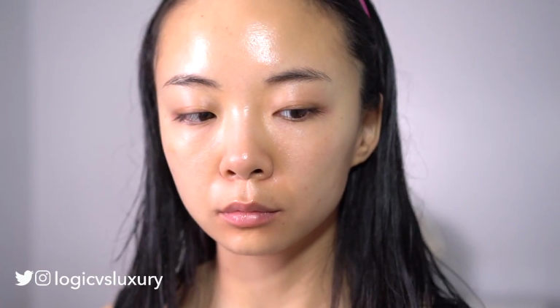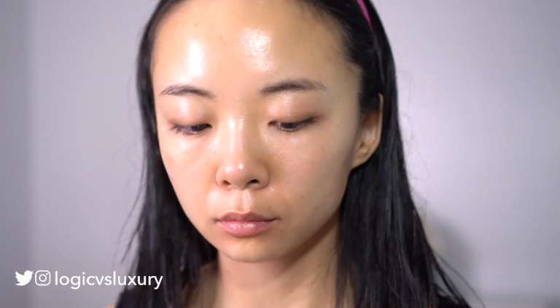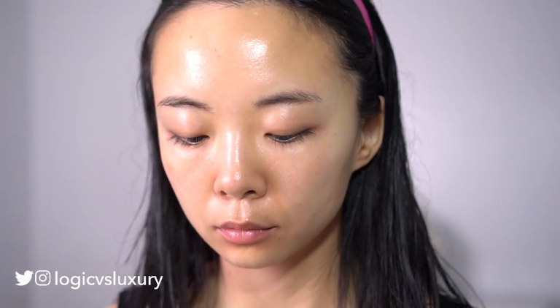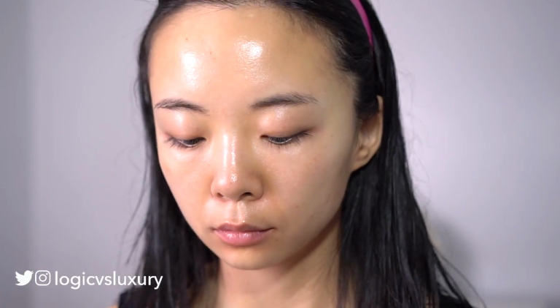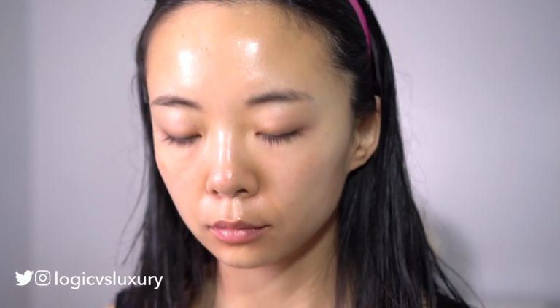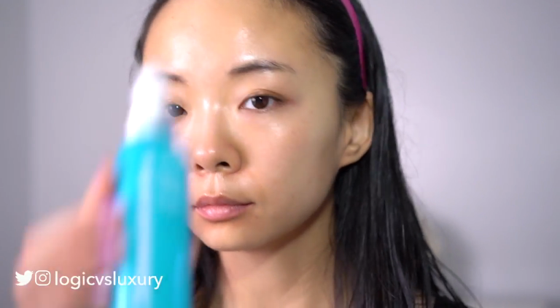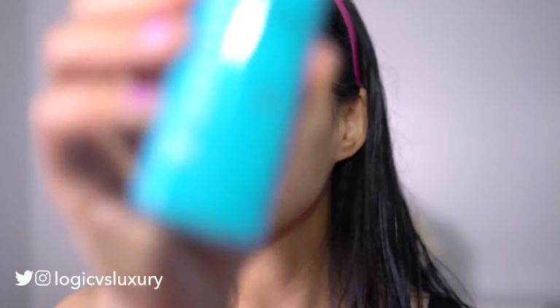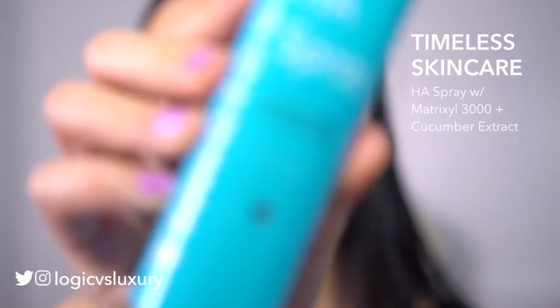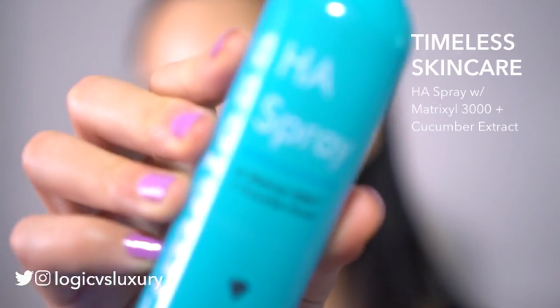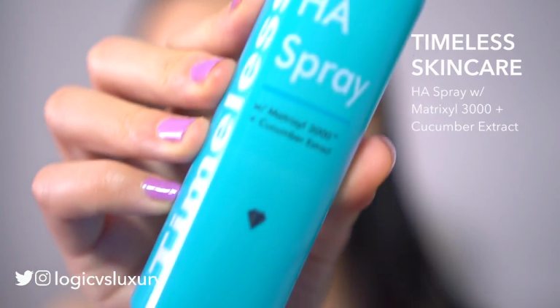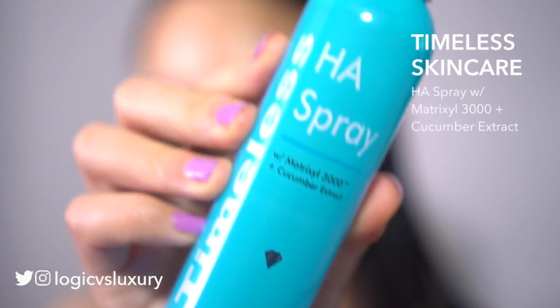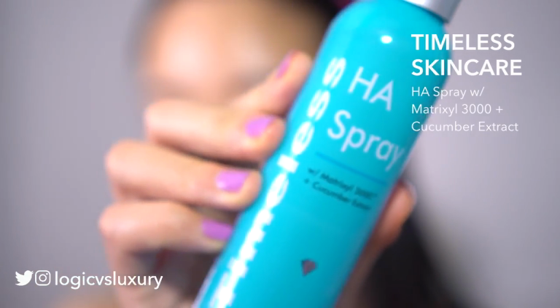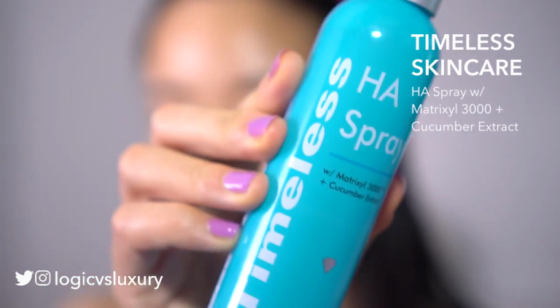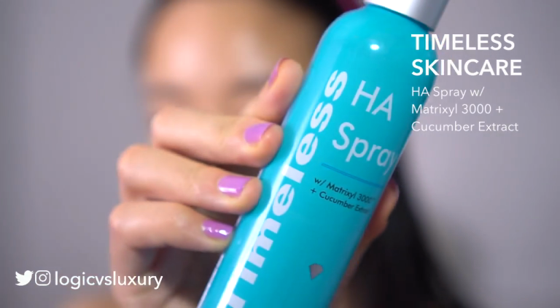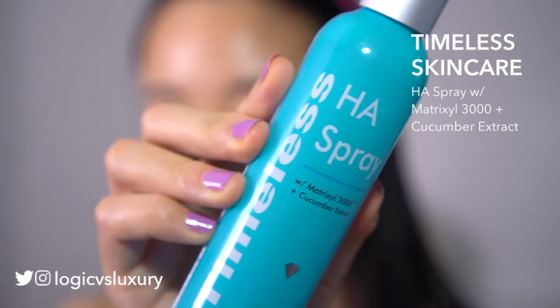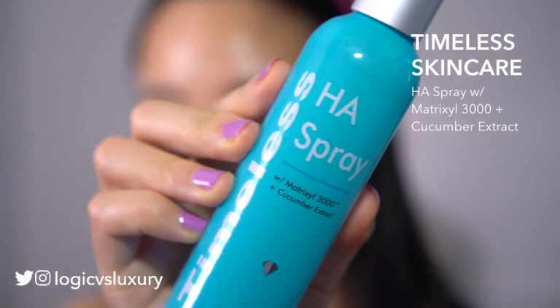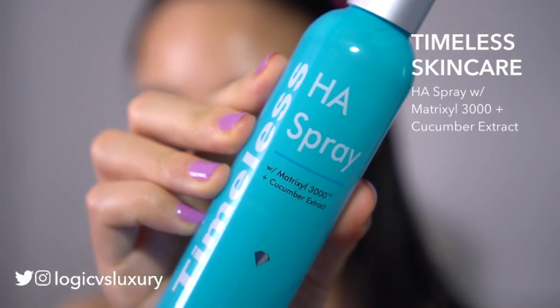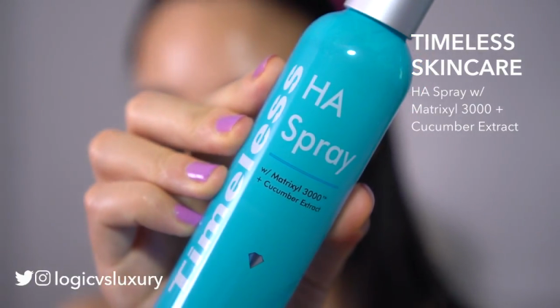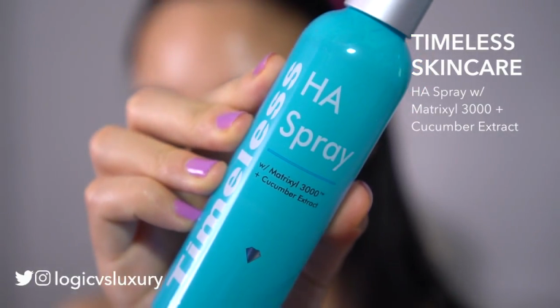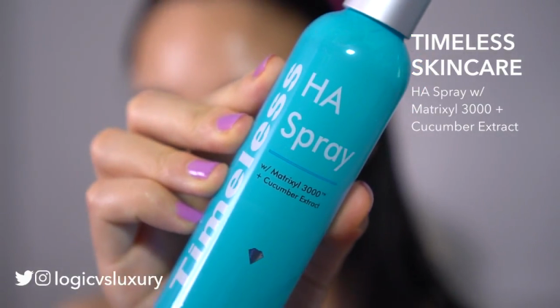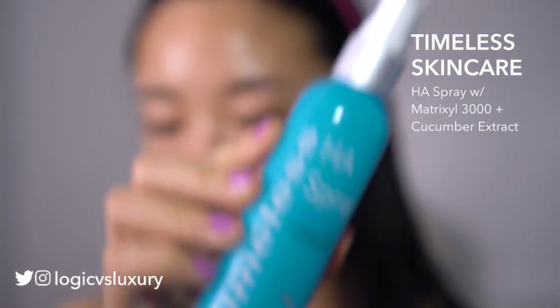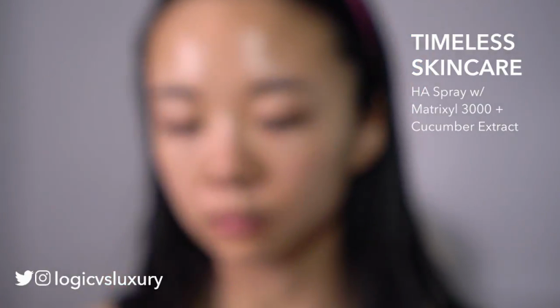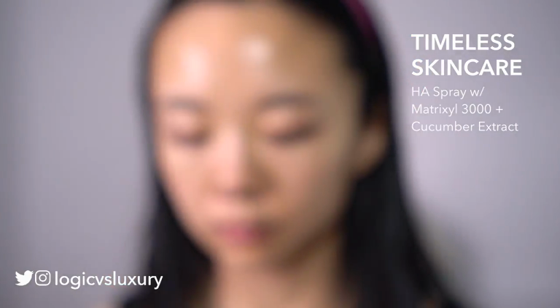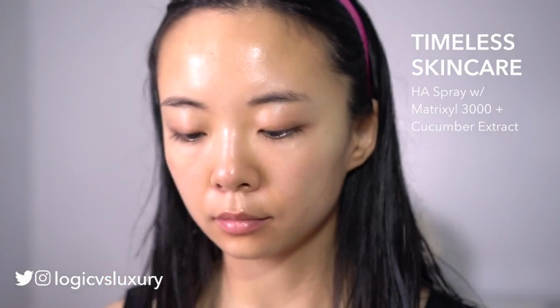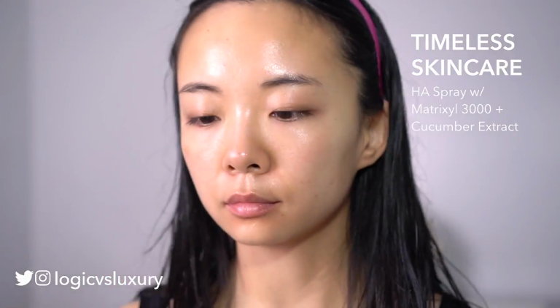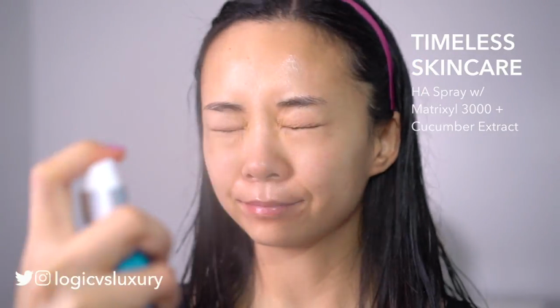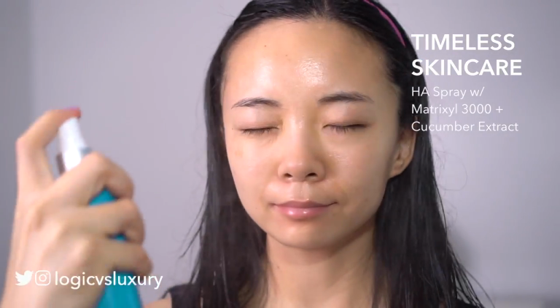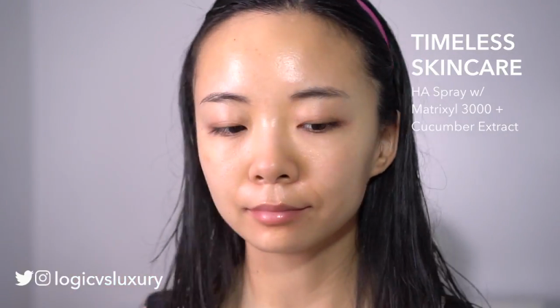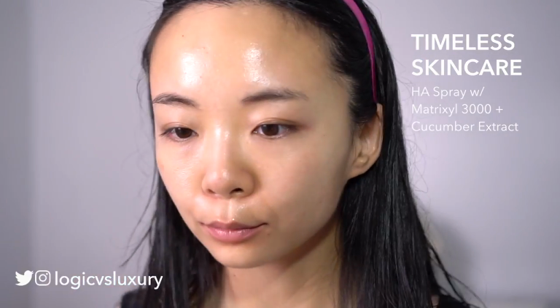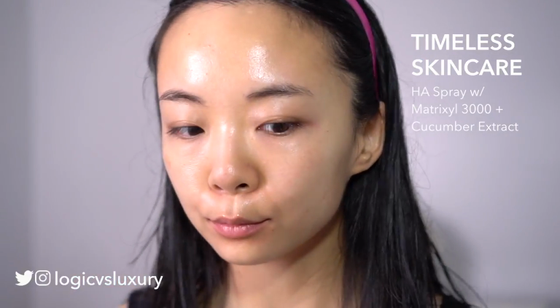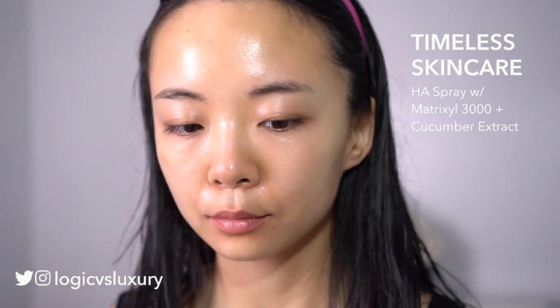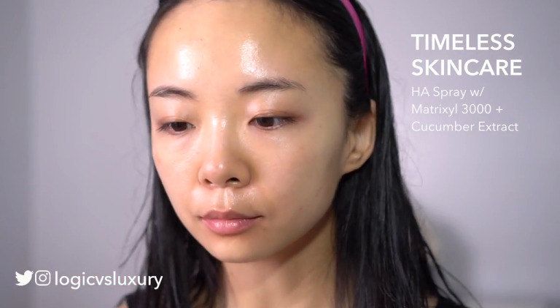Next I will spritz with some of this Timeless Cucumber spray. It's super refreshing and a good way to just hydrate.